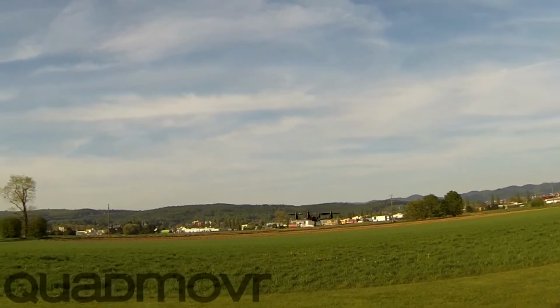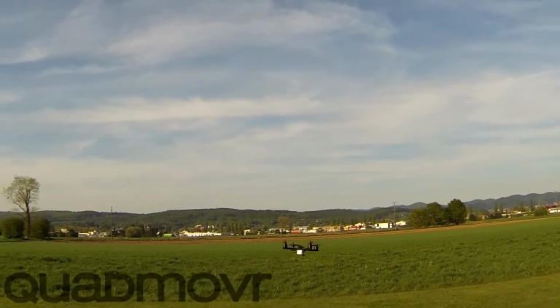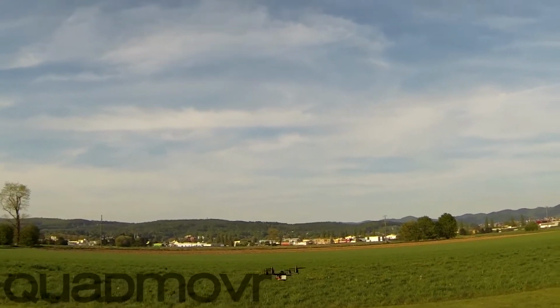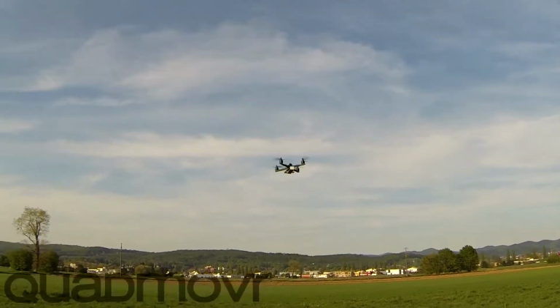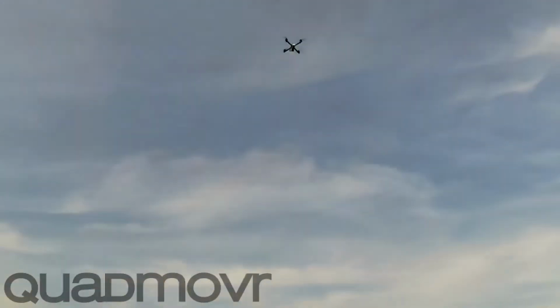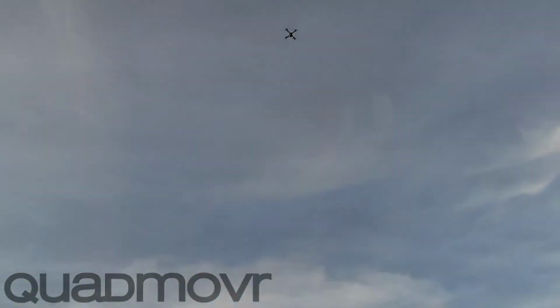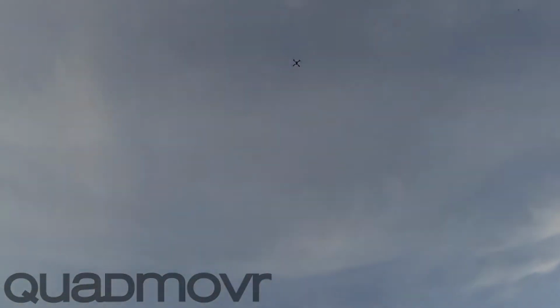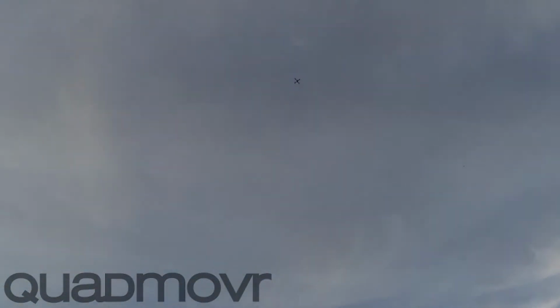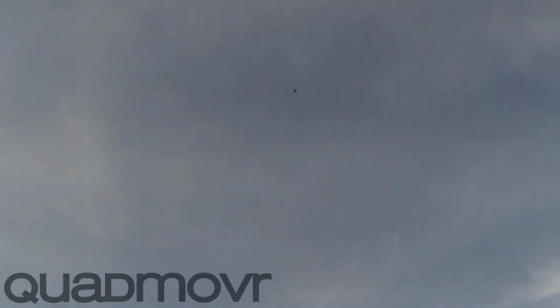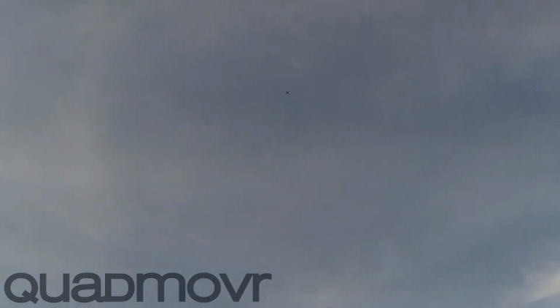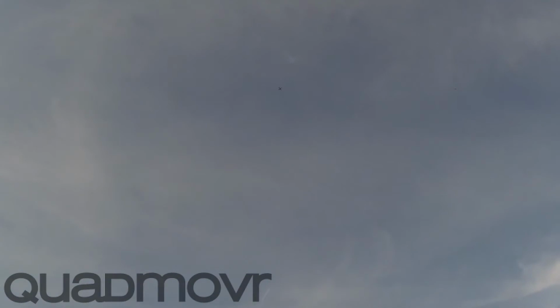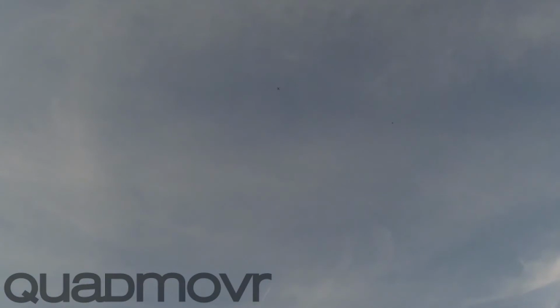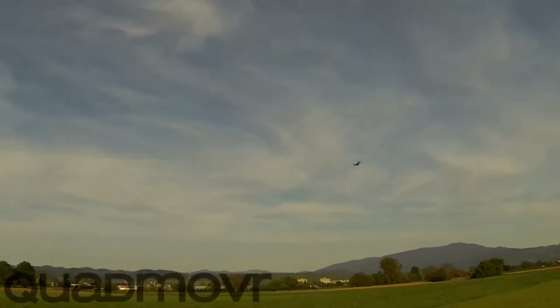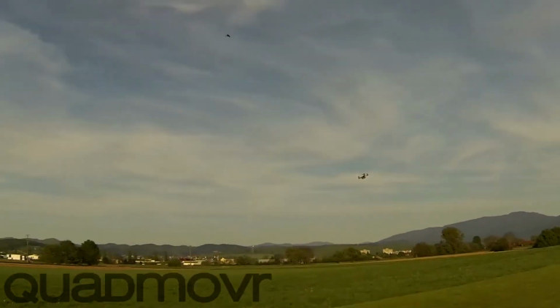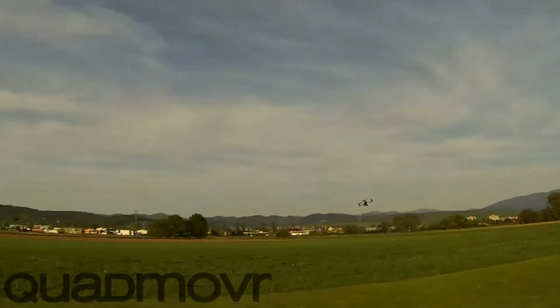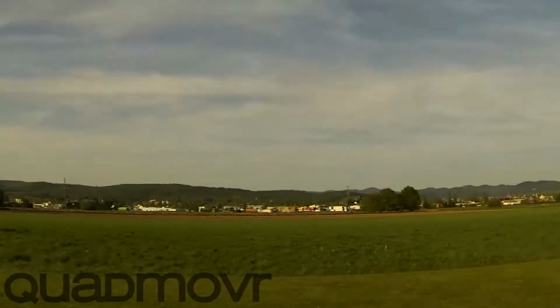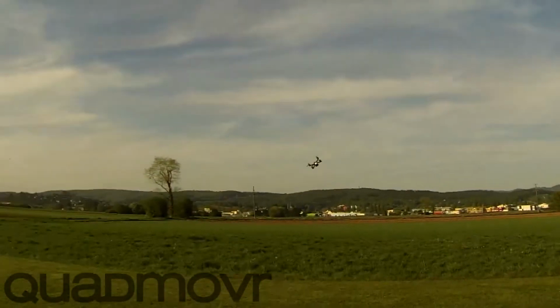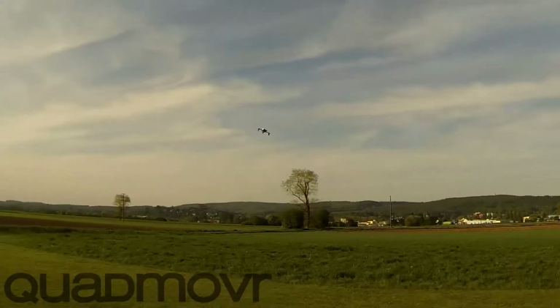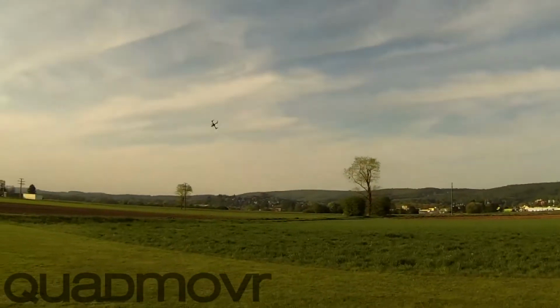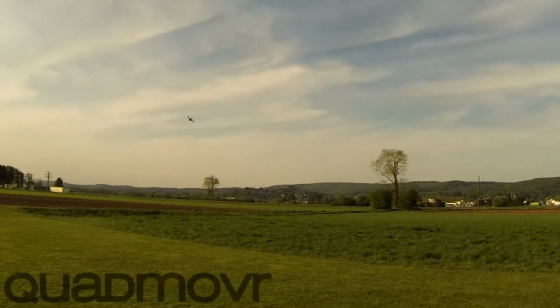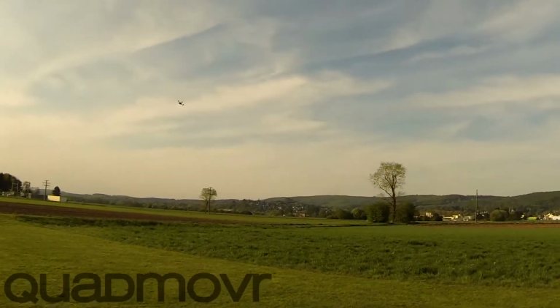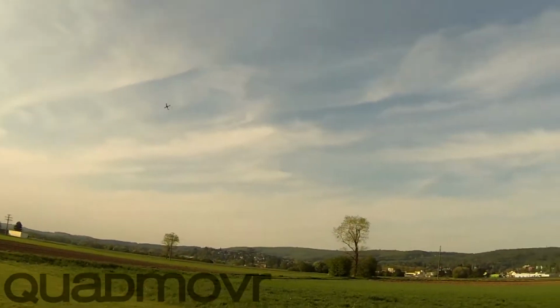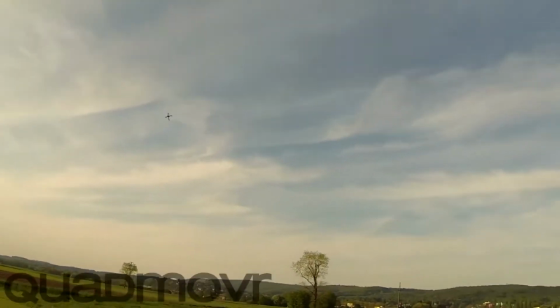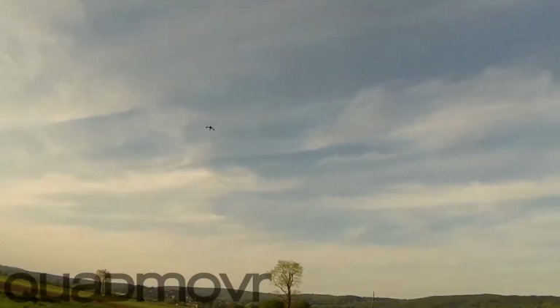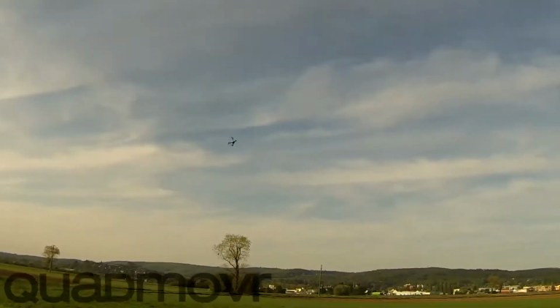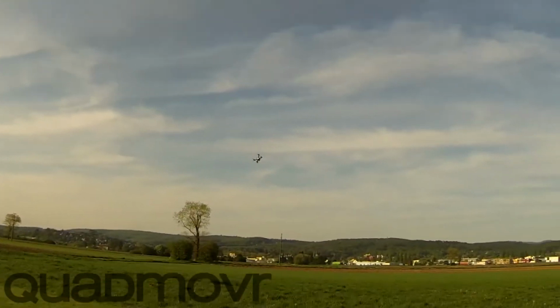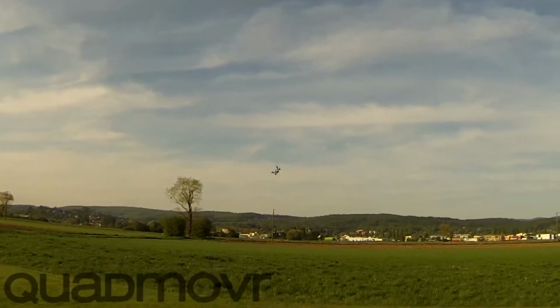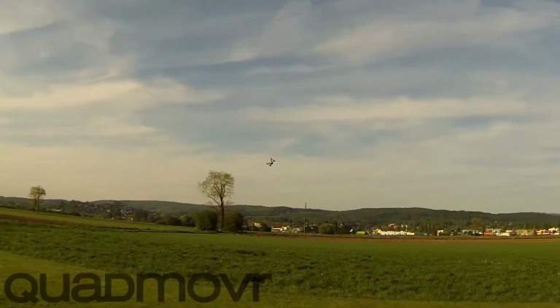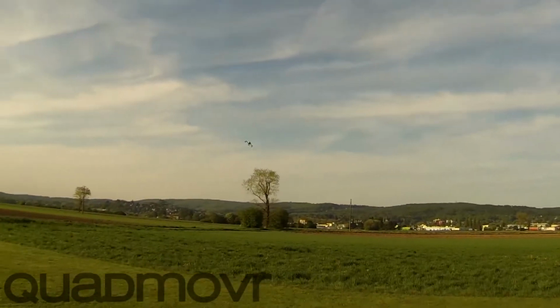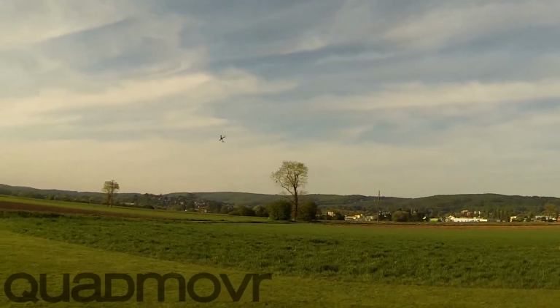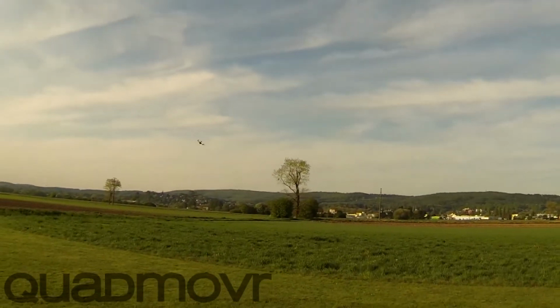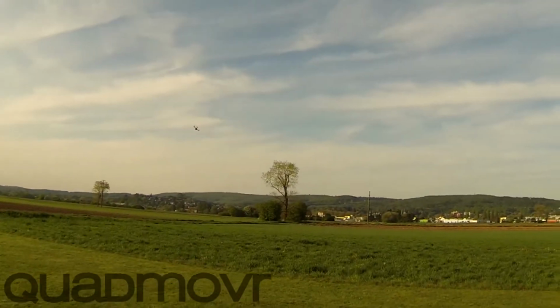Say goodbye — there it goes into orbit. After that, some crazy flips, tumbles, and grass-cutting low-level flight. Insane.